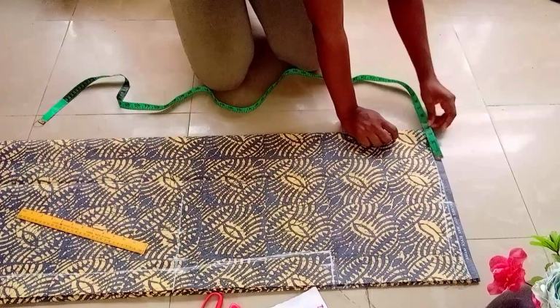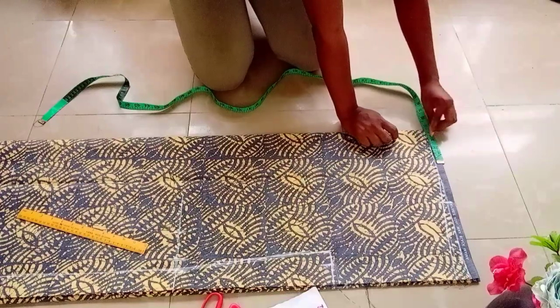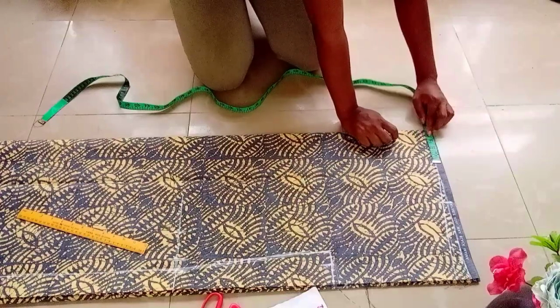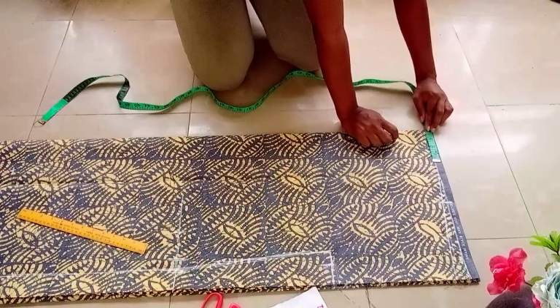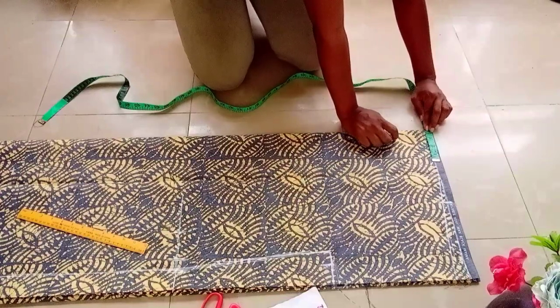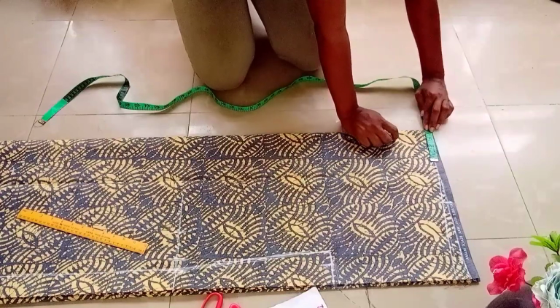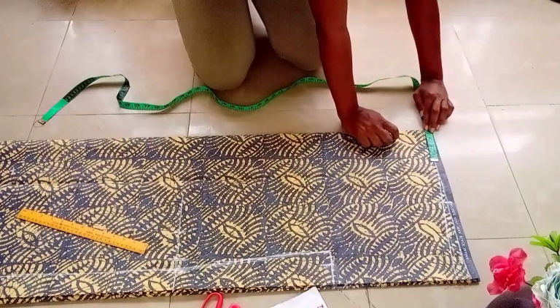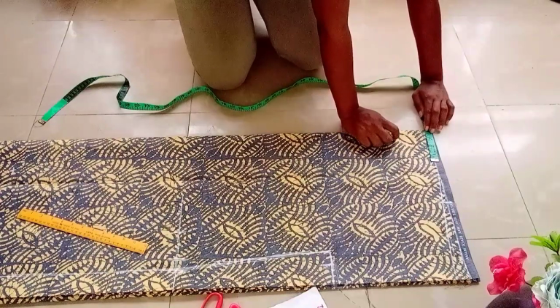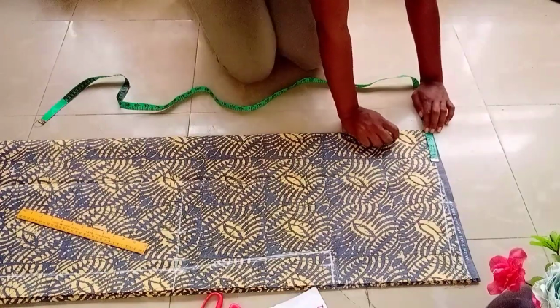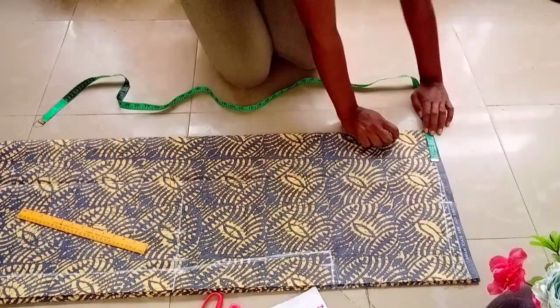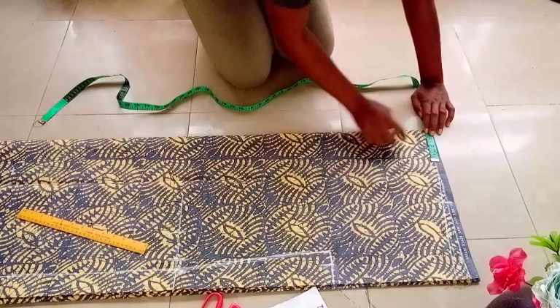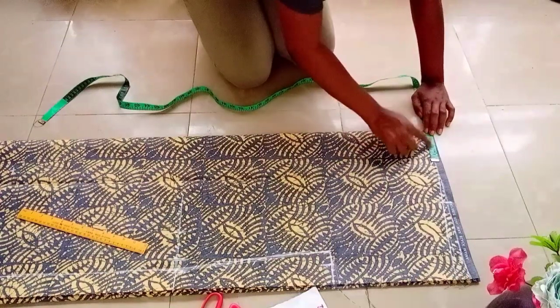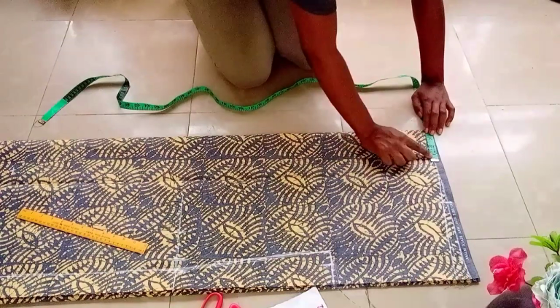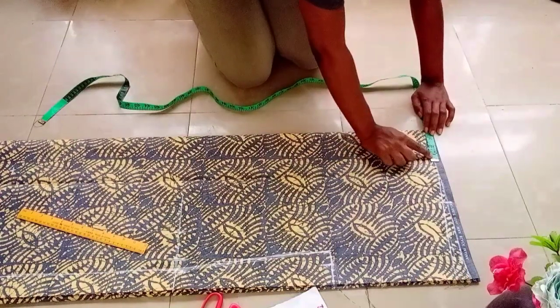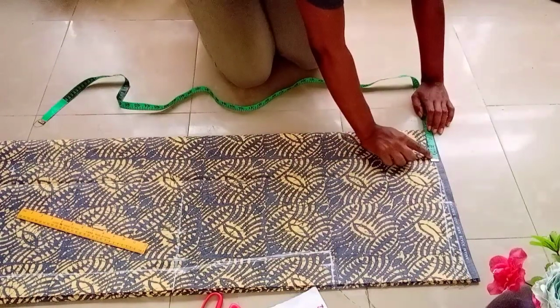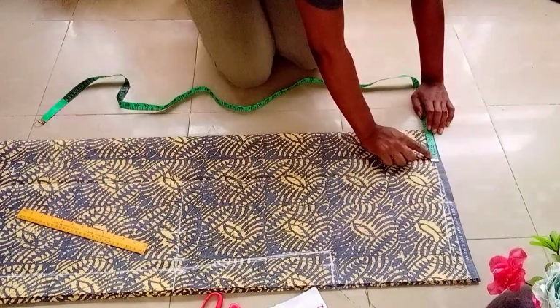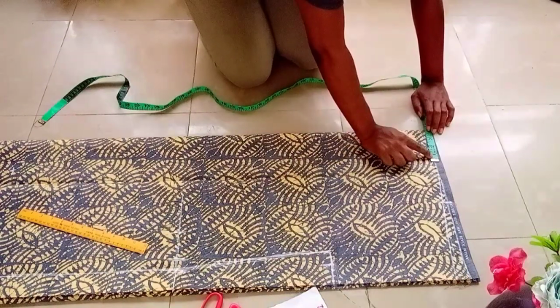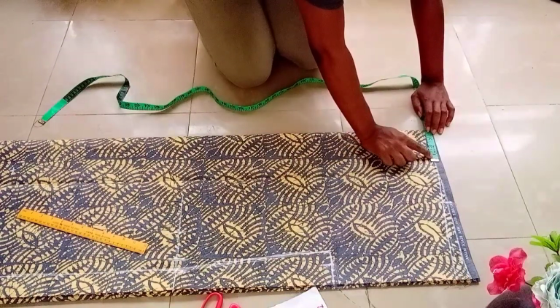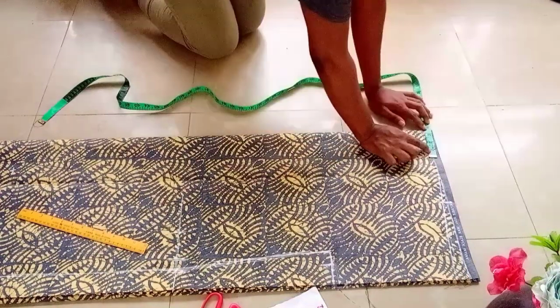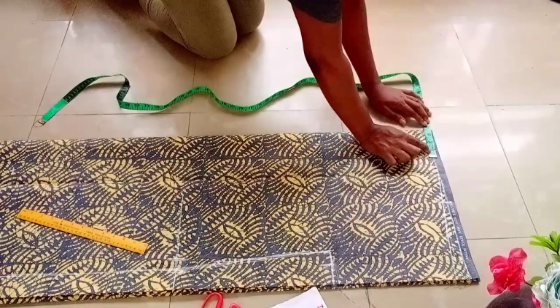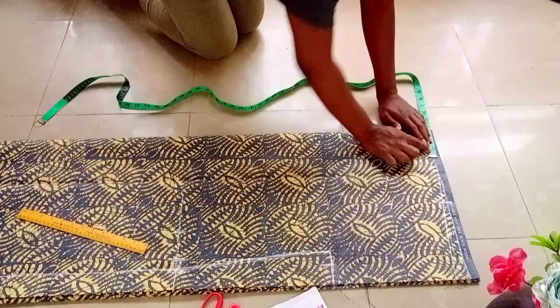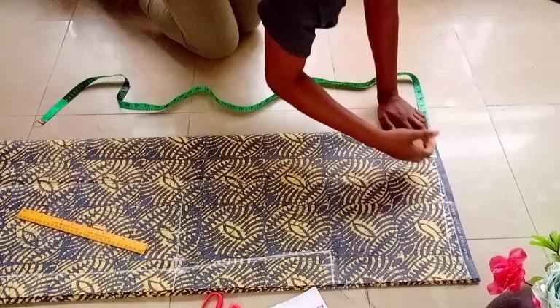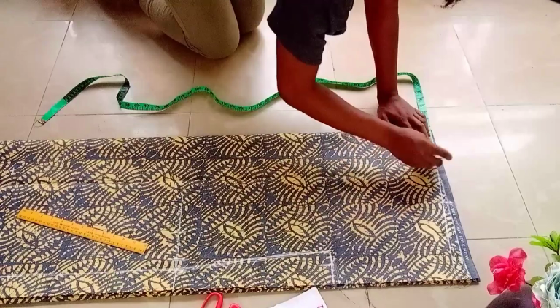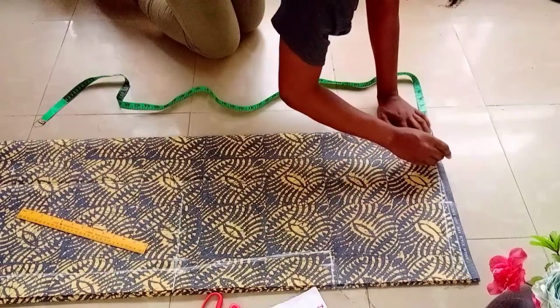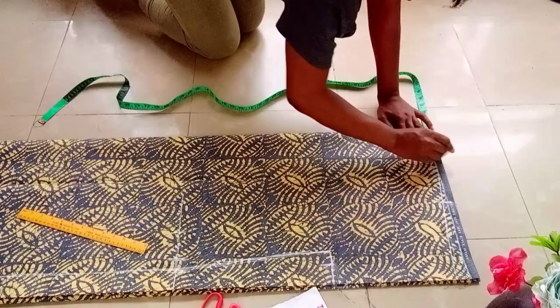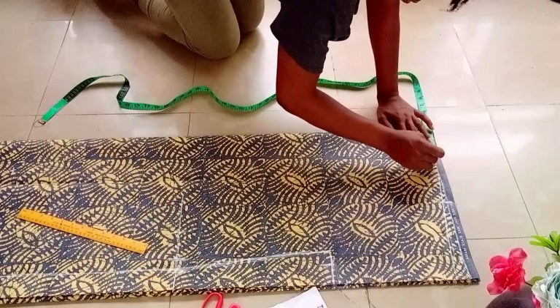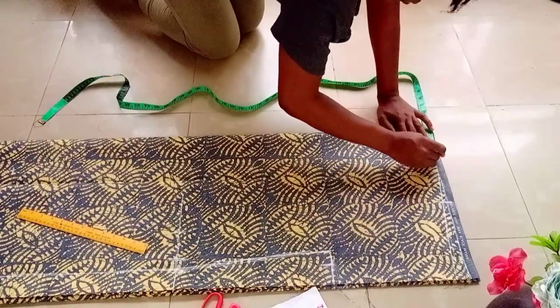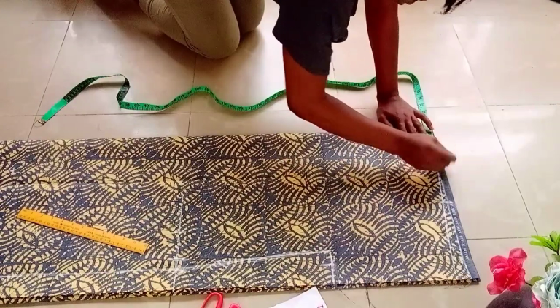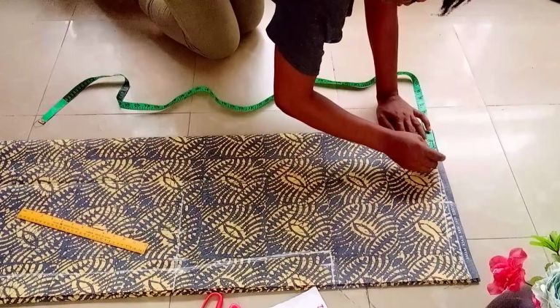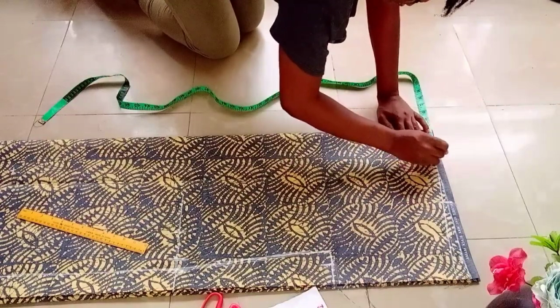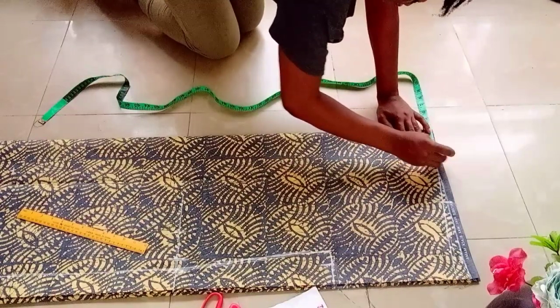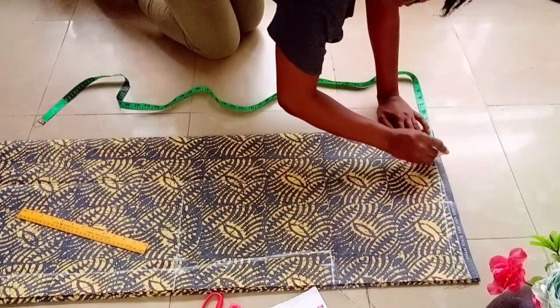I'll be measuring 3.5 inches for neck width and one inch for neck depth.